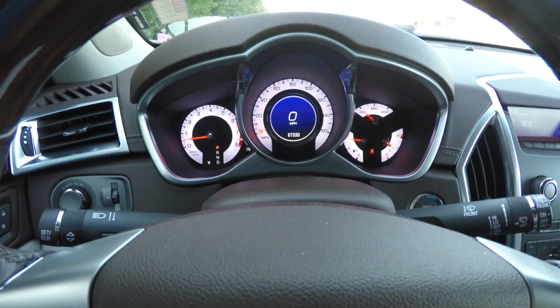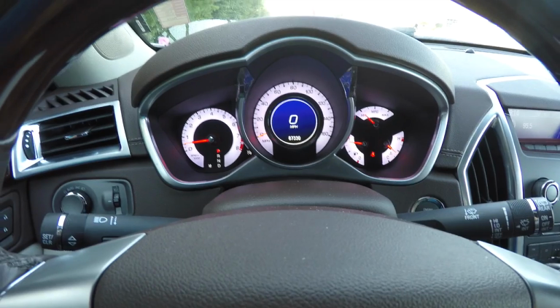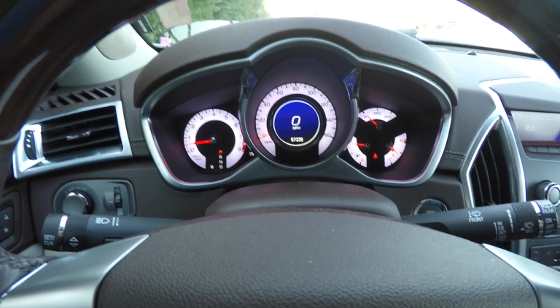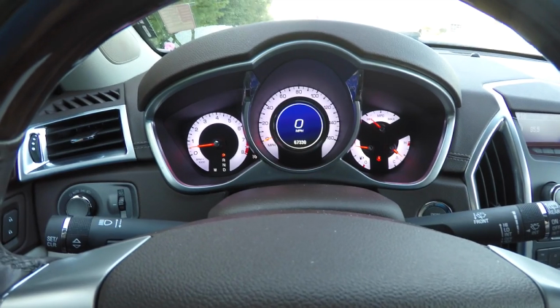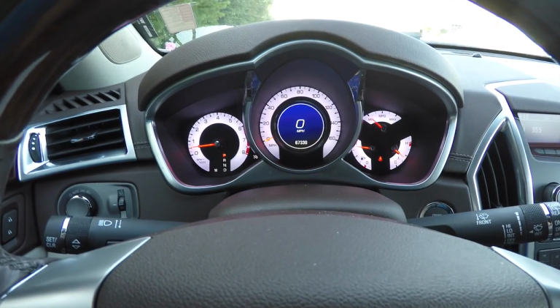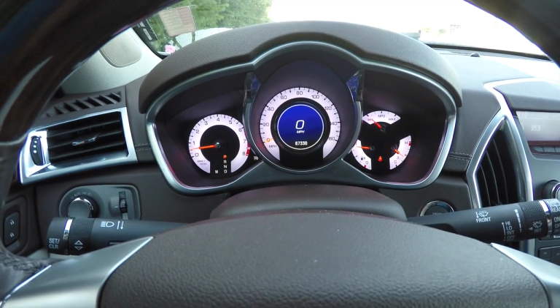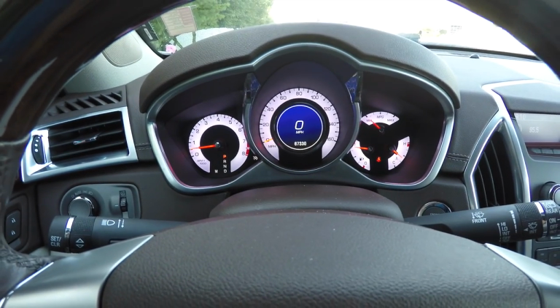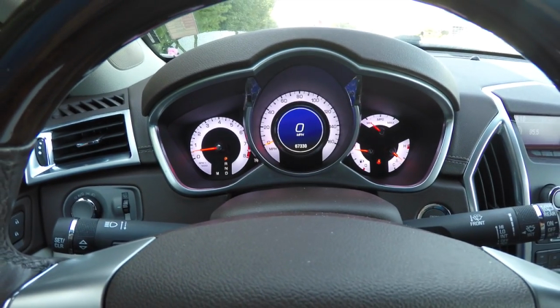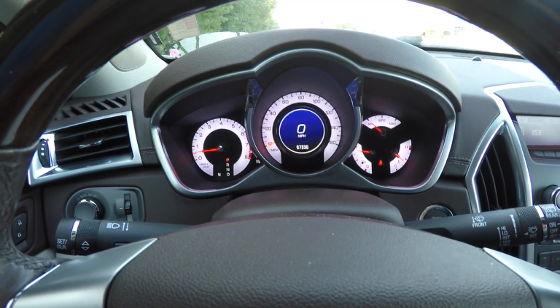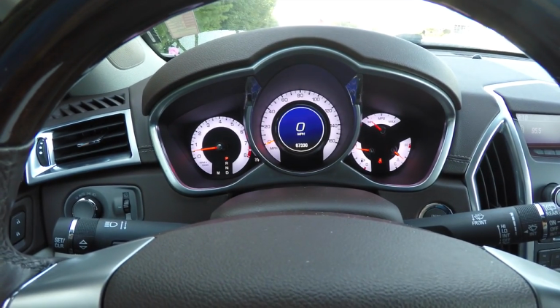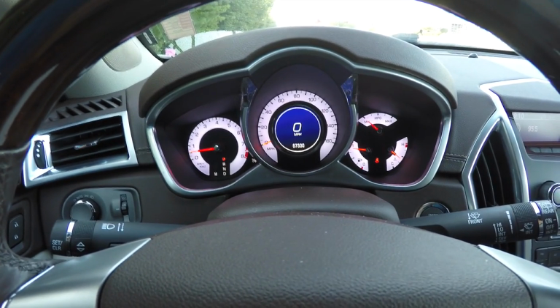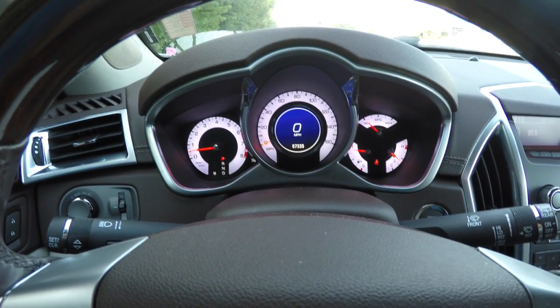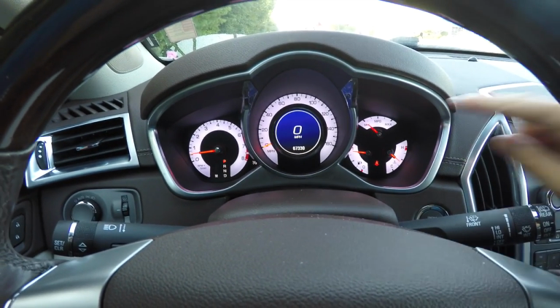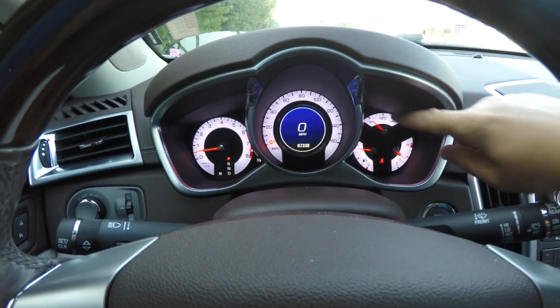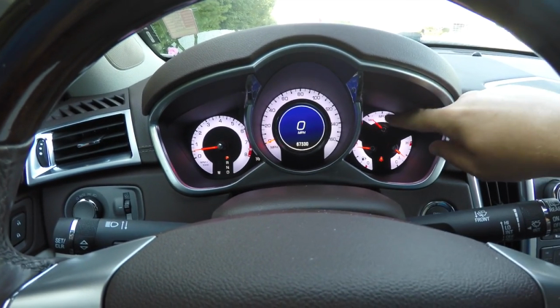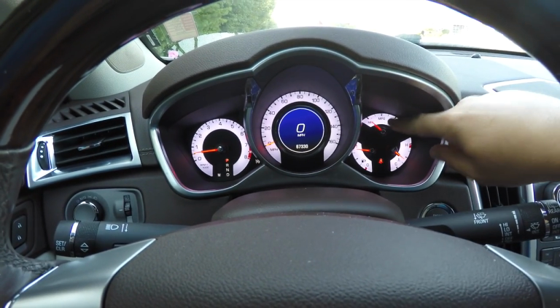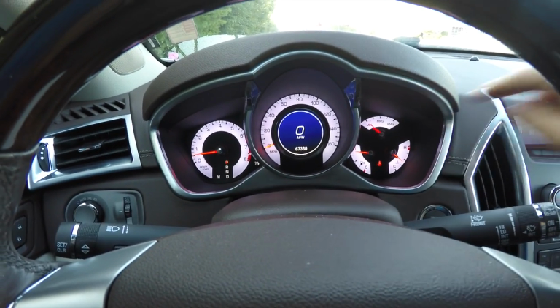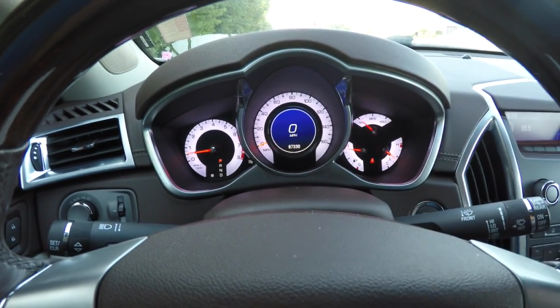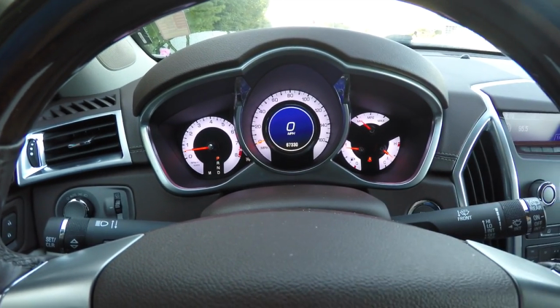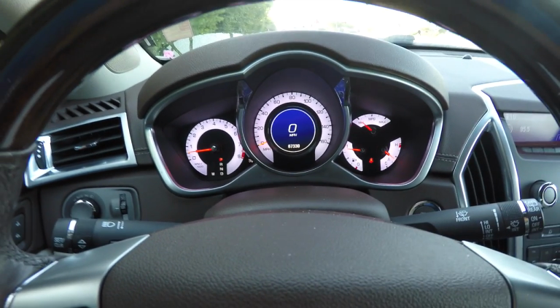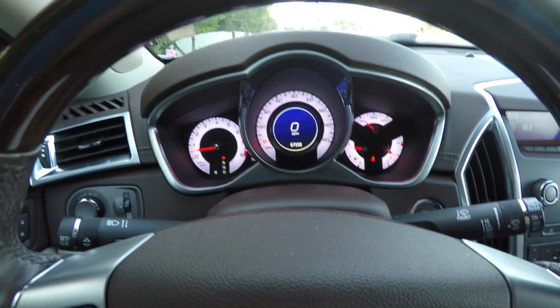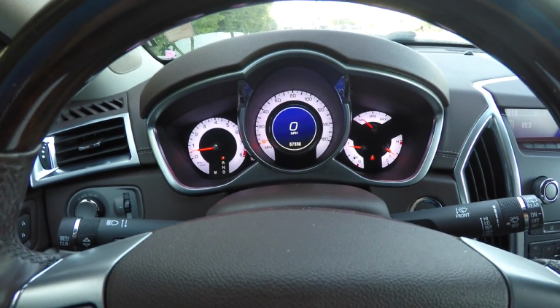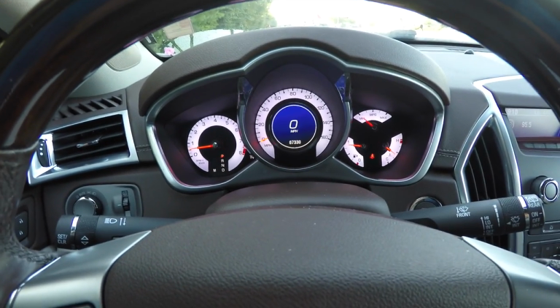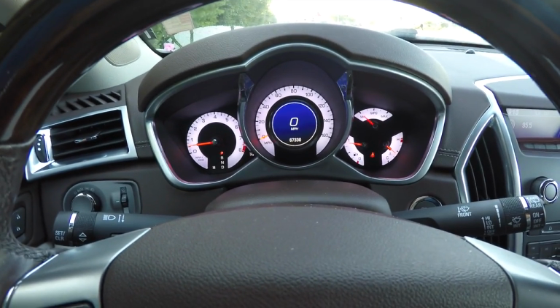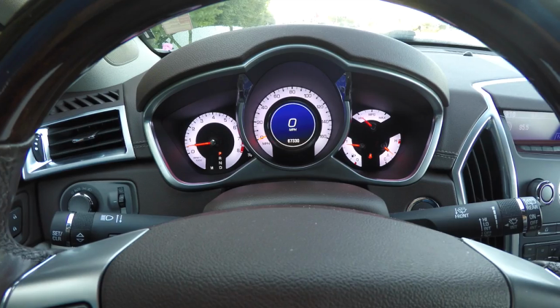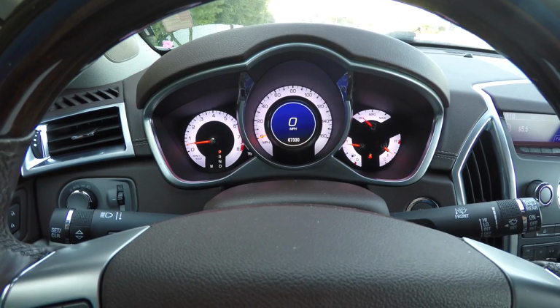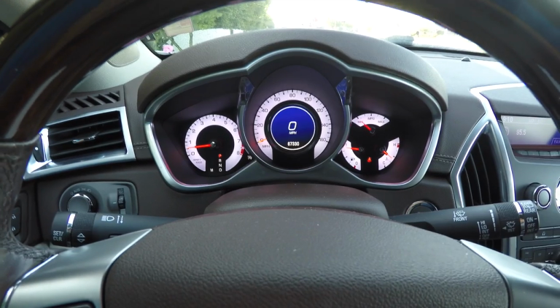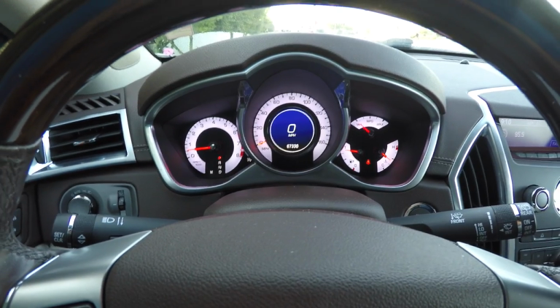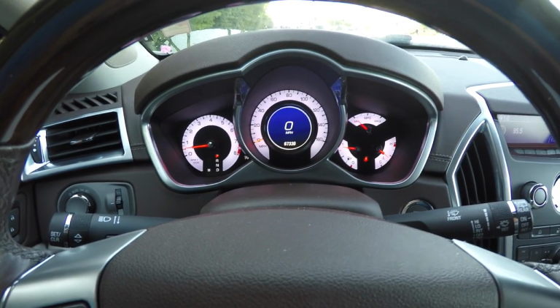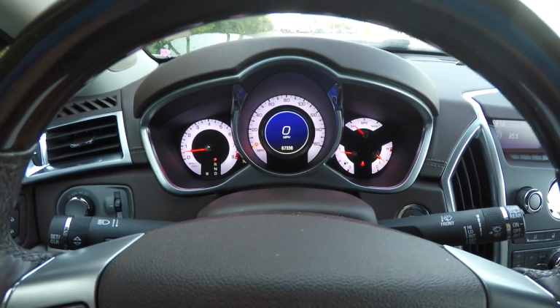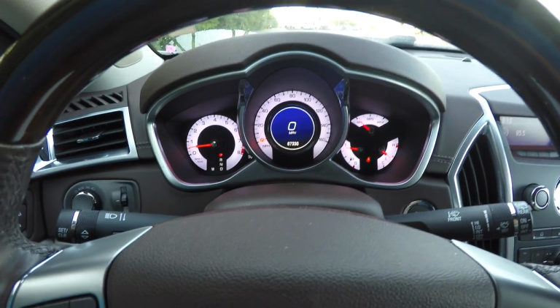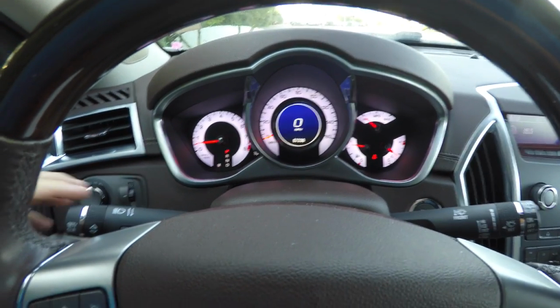There is an electro-luminescent instrument cluster display with miles per gallon readout and a trip computer.